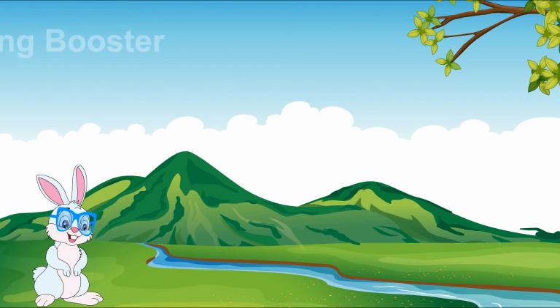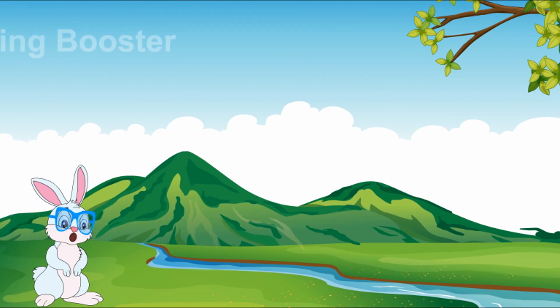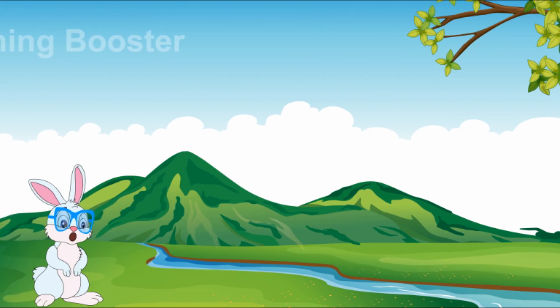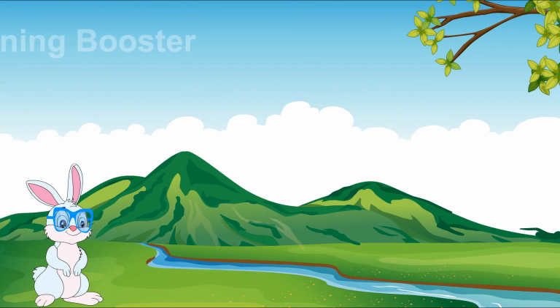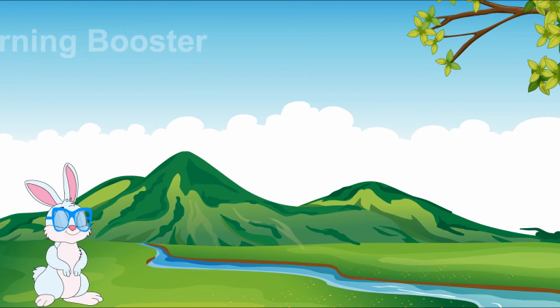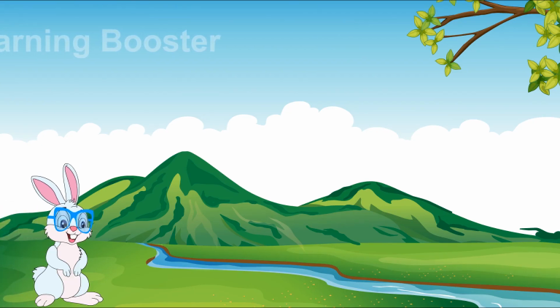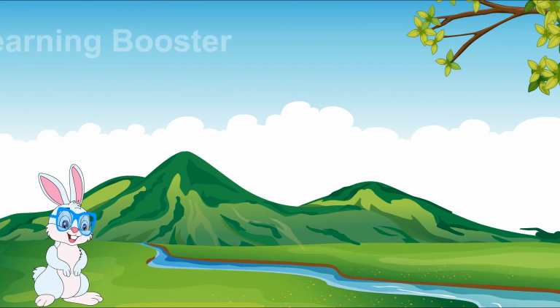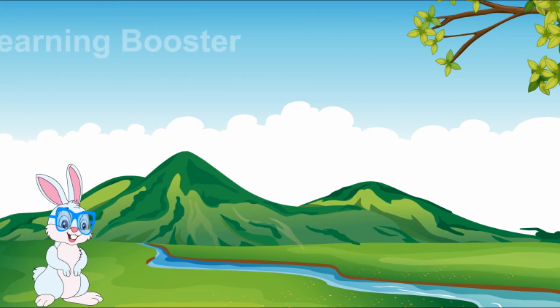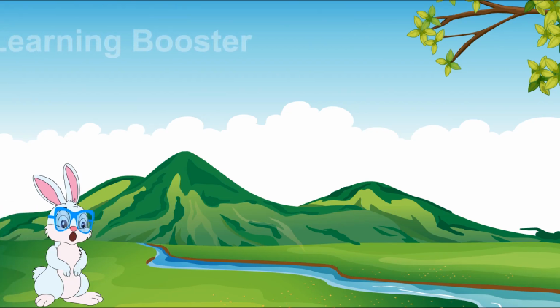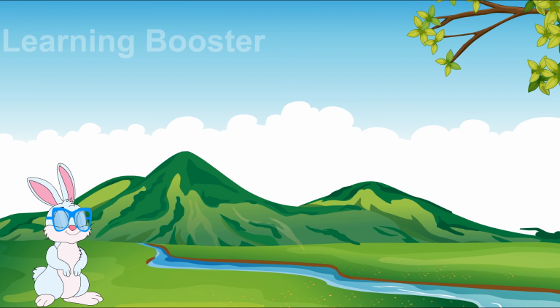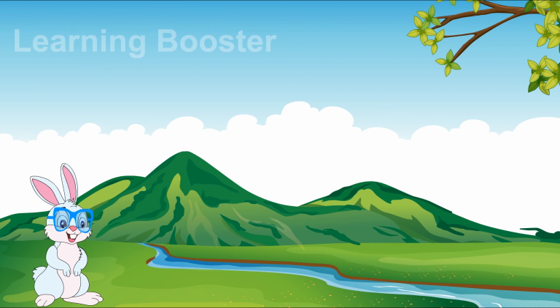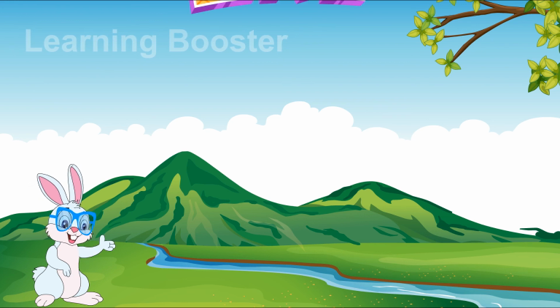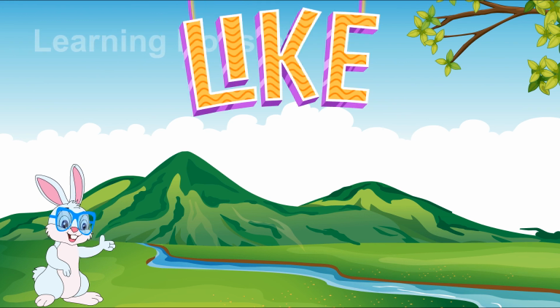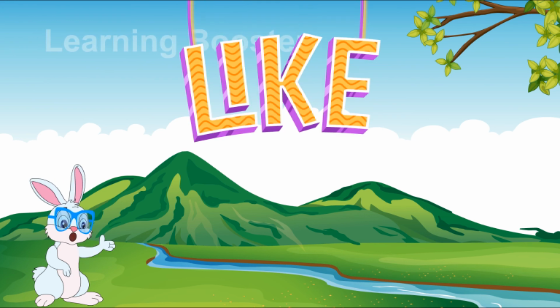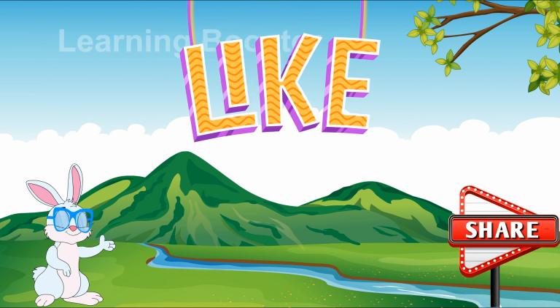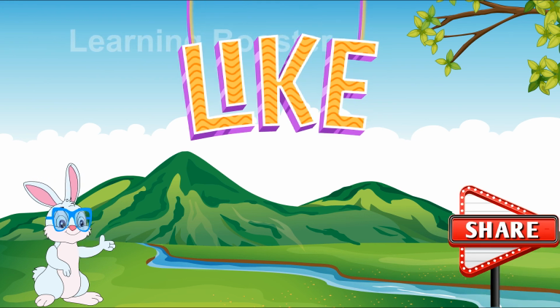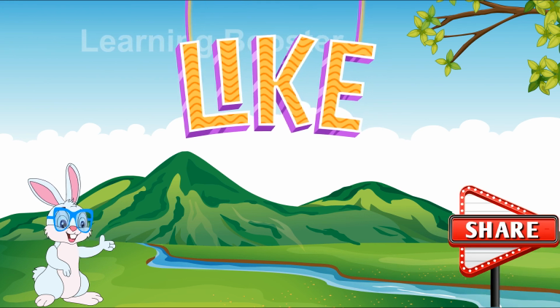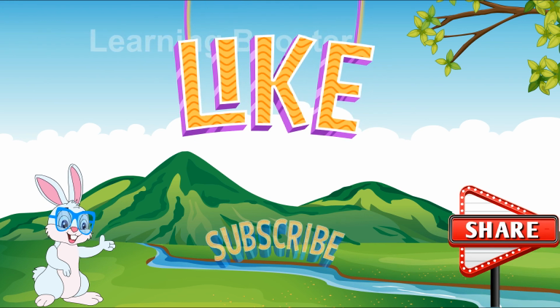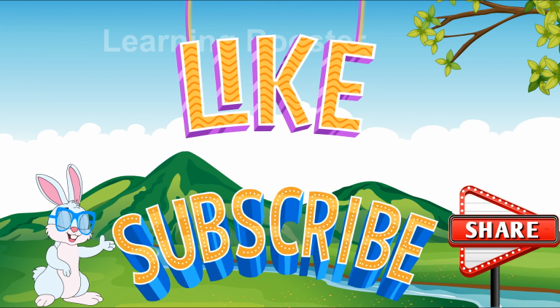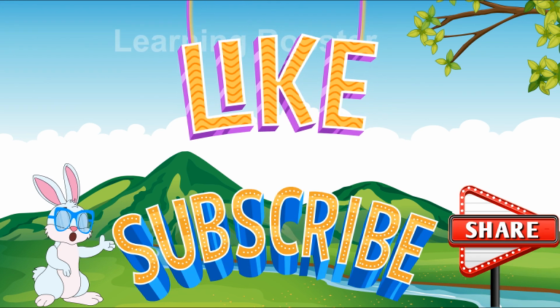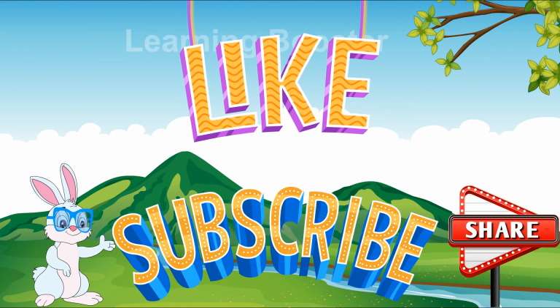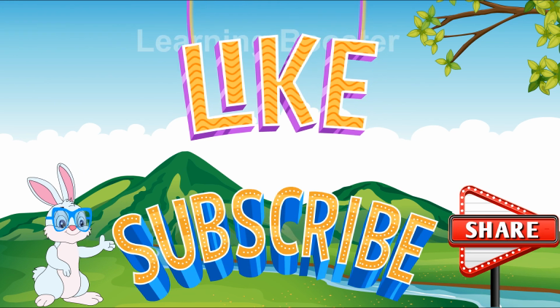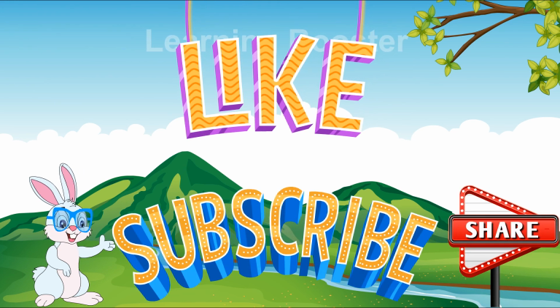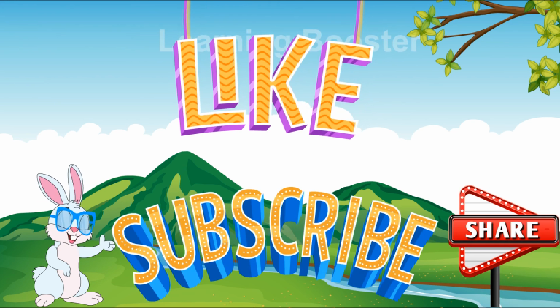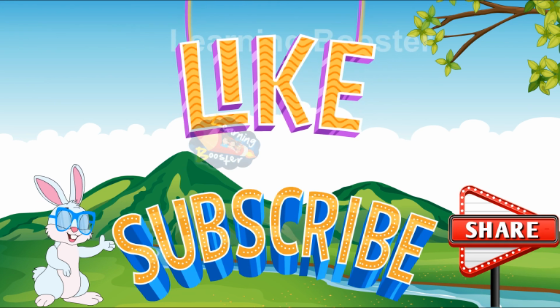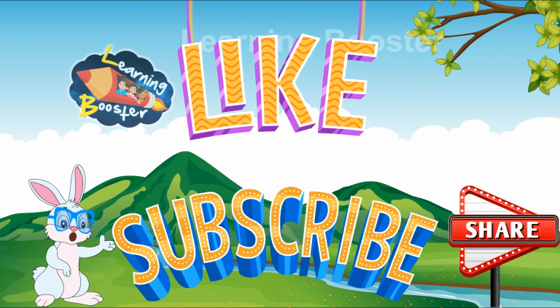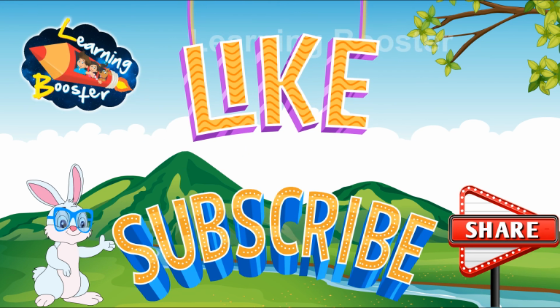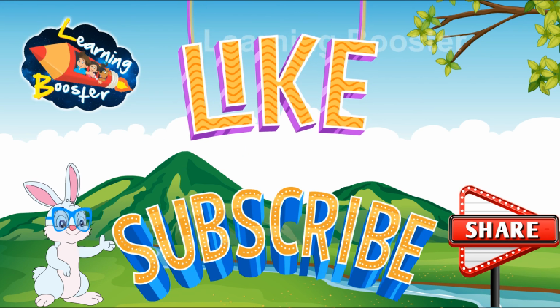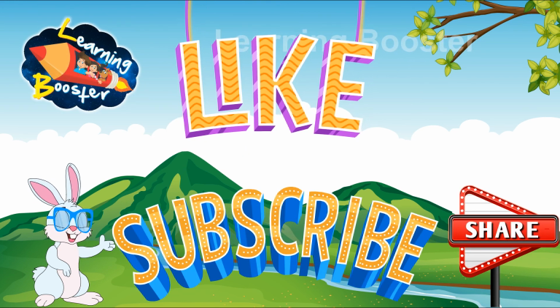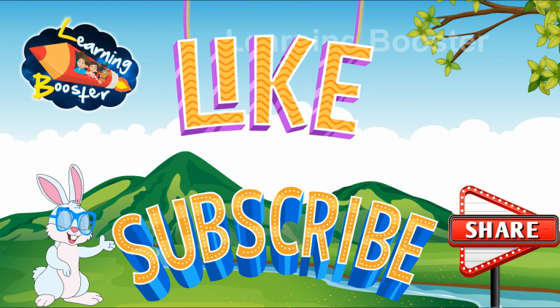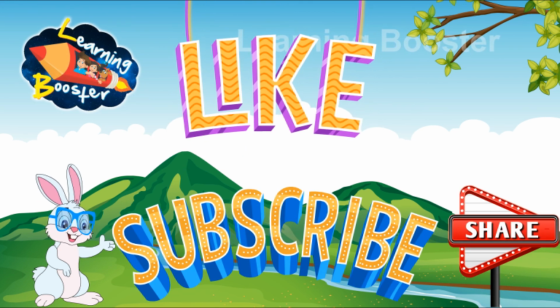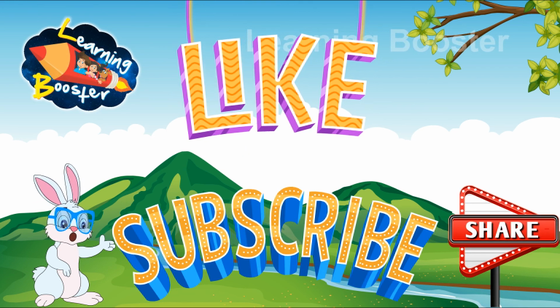If you like this video, then don't forget to like, share, and subscribe to our channel, Learning Booster Digital.